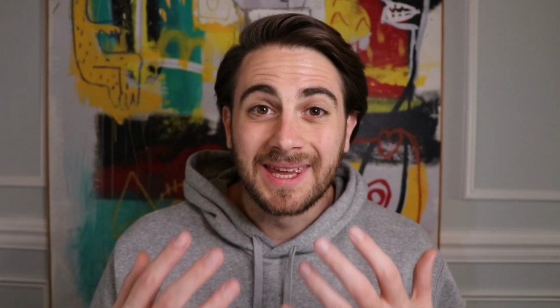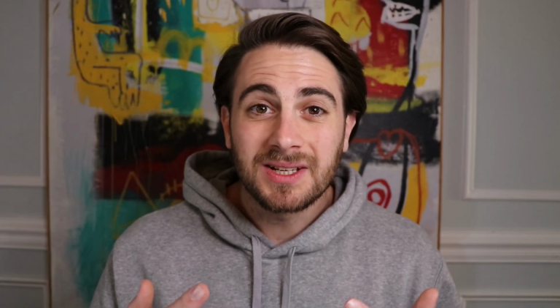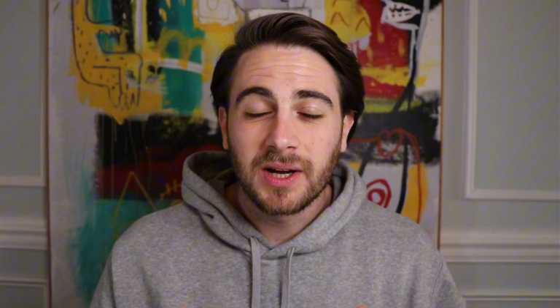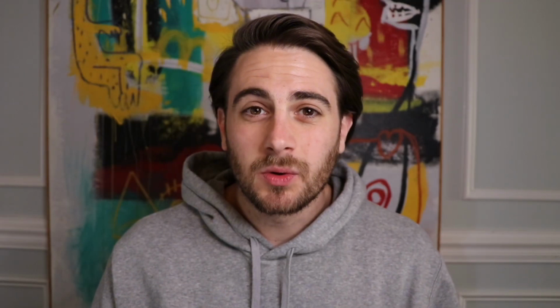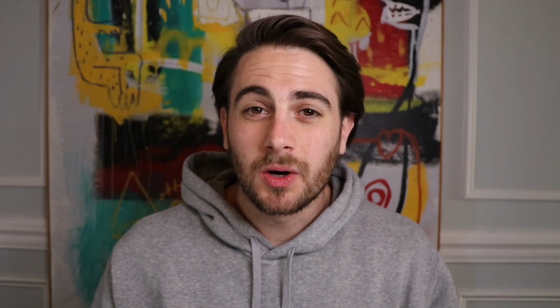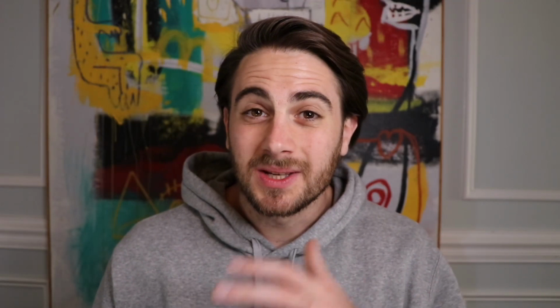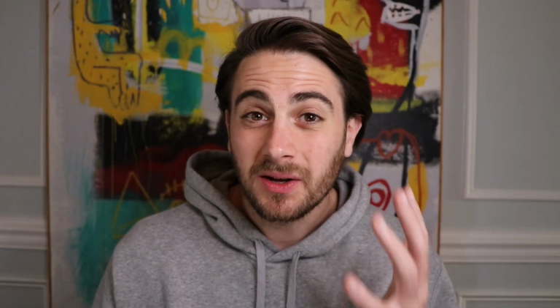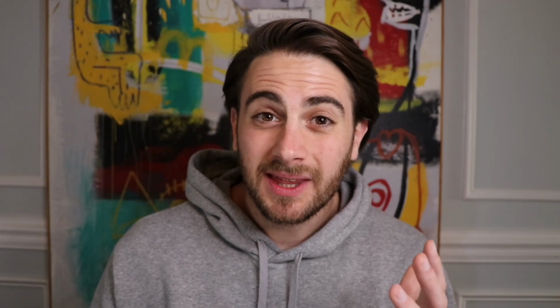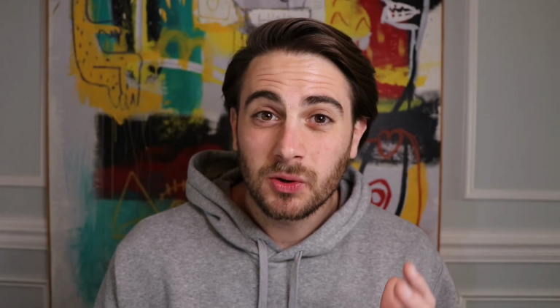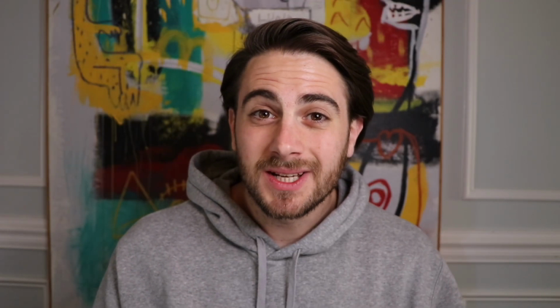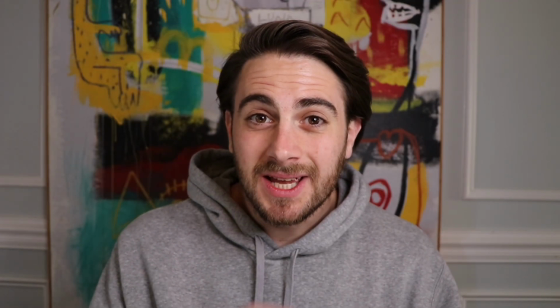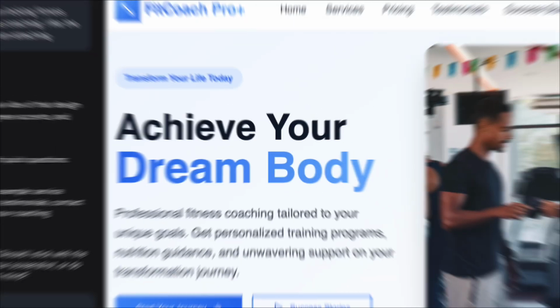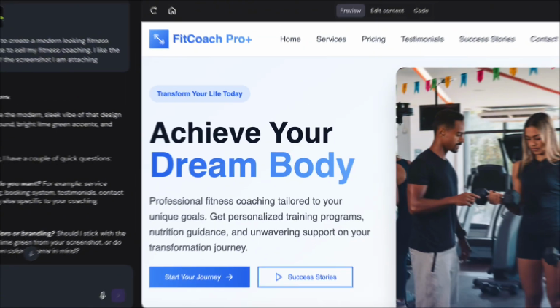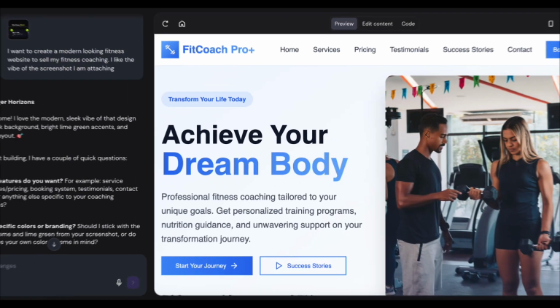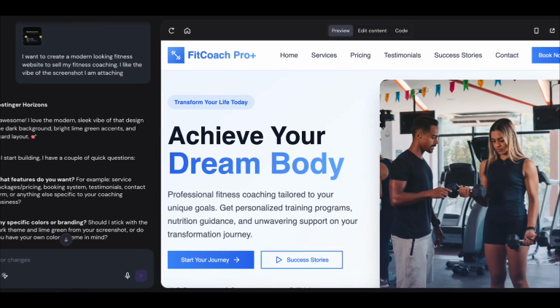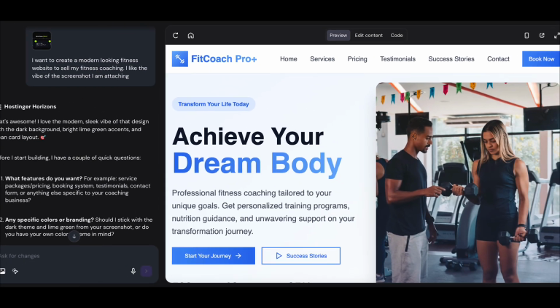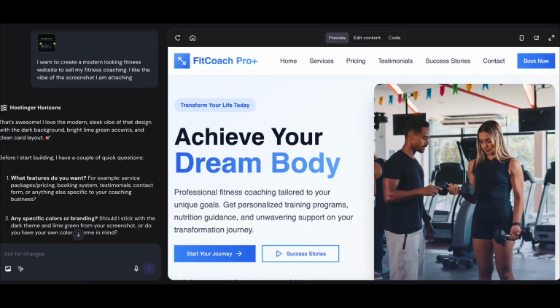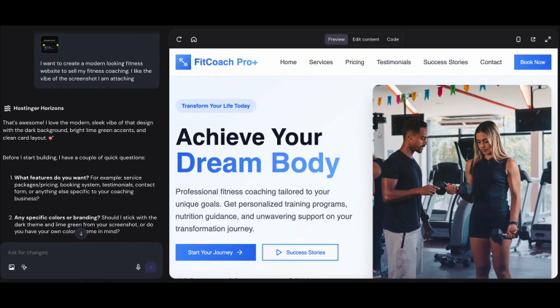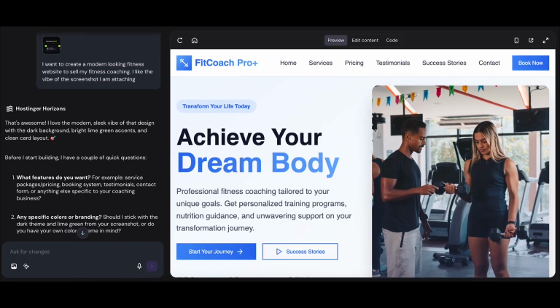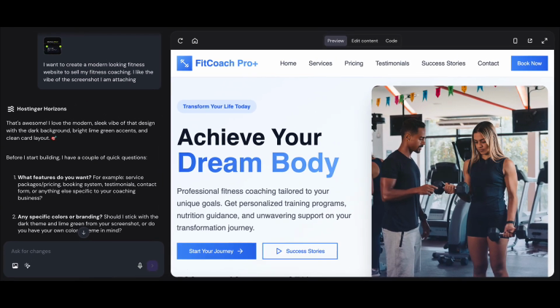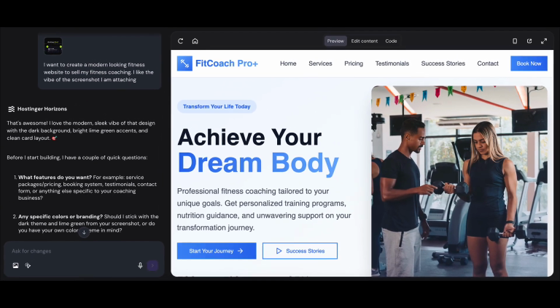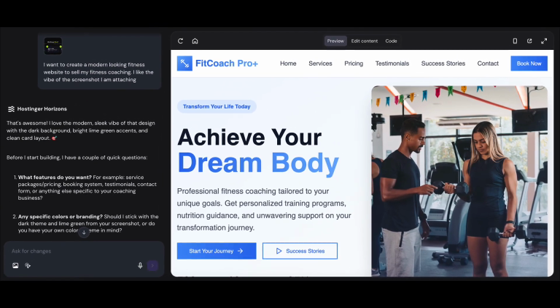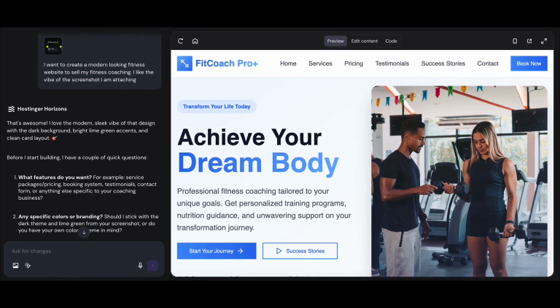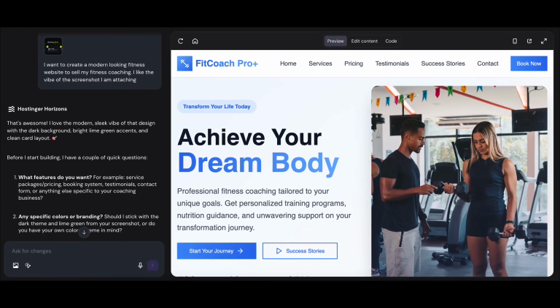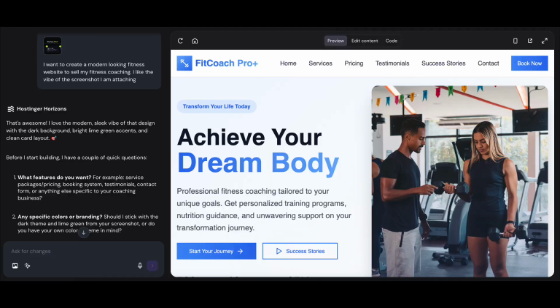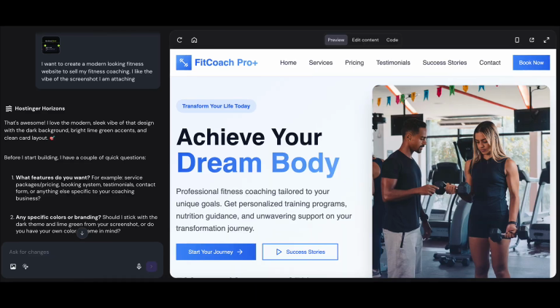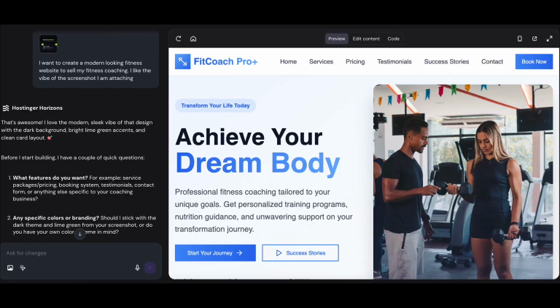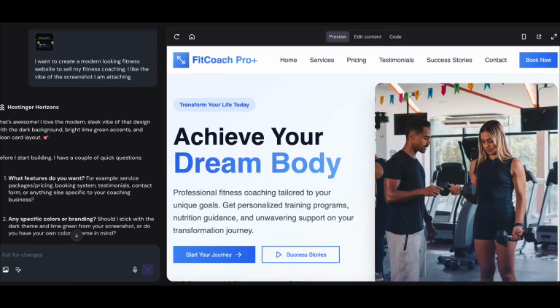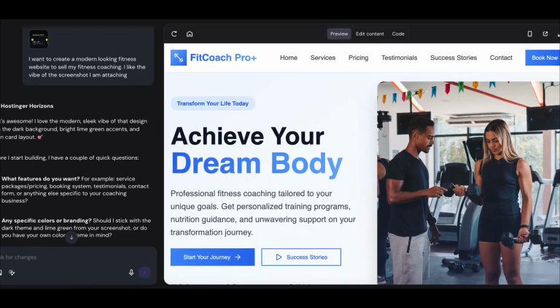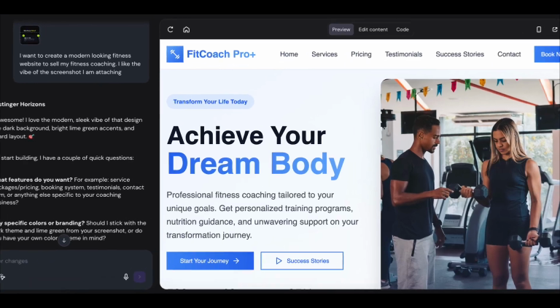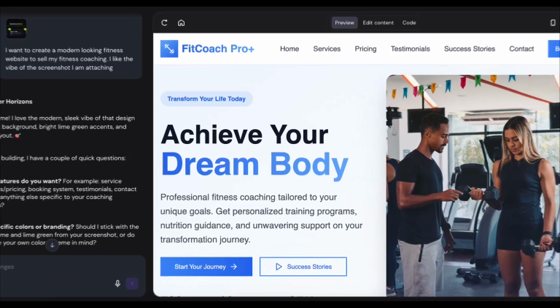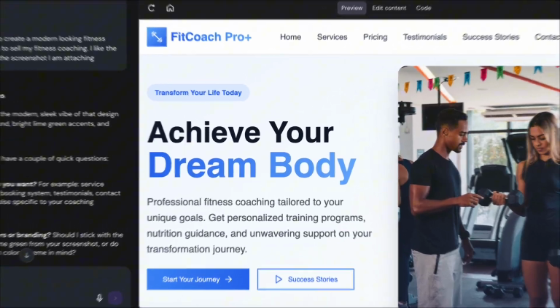By the end of this video, you're going to know exactly what that tool is, how to build a website with it, and I'm going to share with you a few crazy use cases that you could use this for.